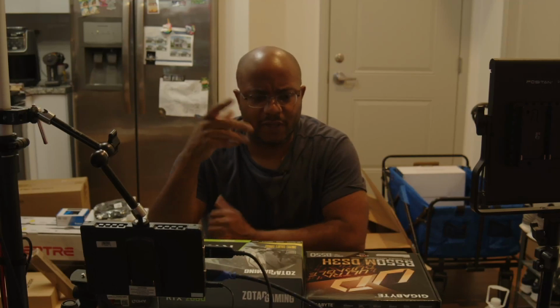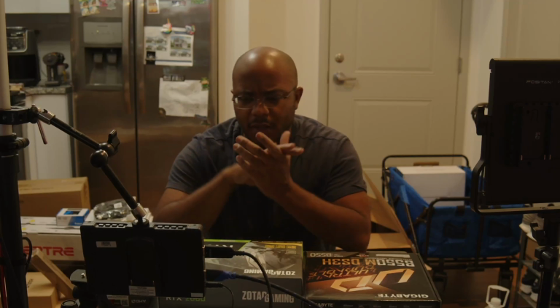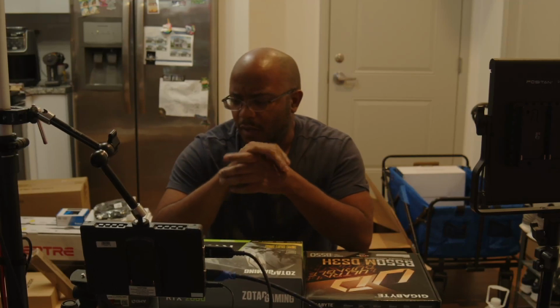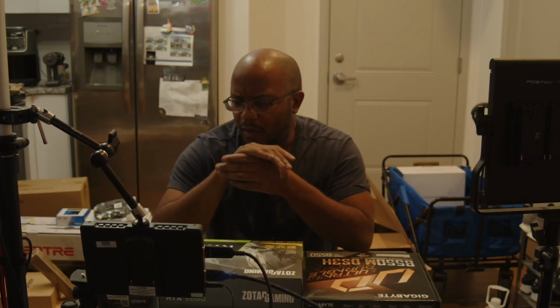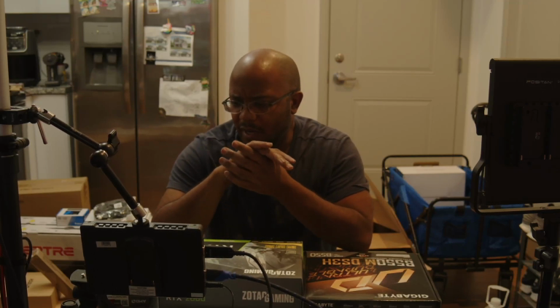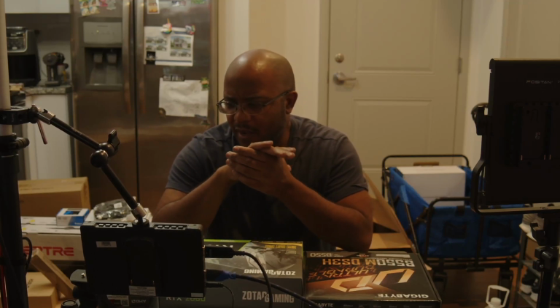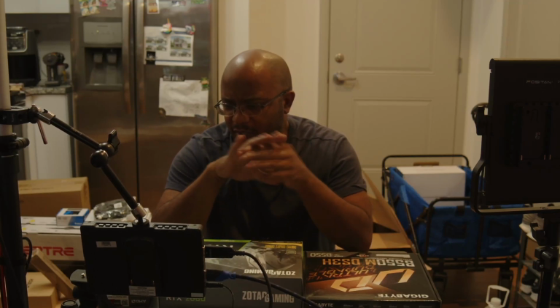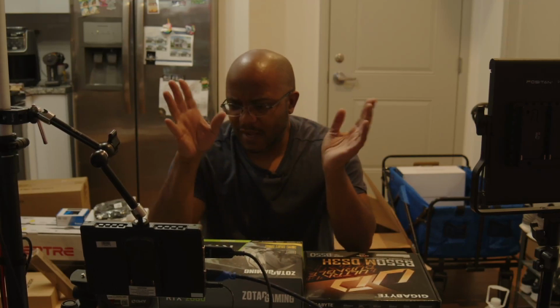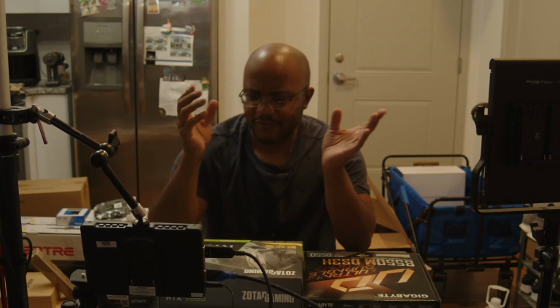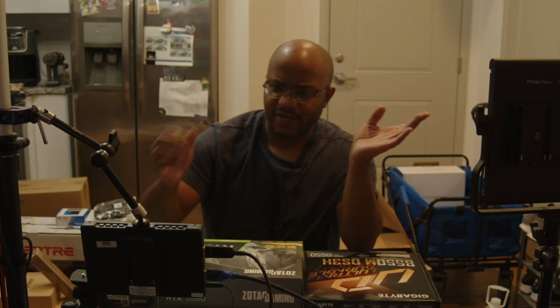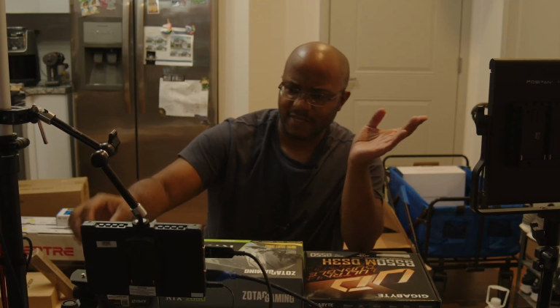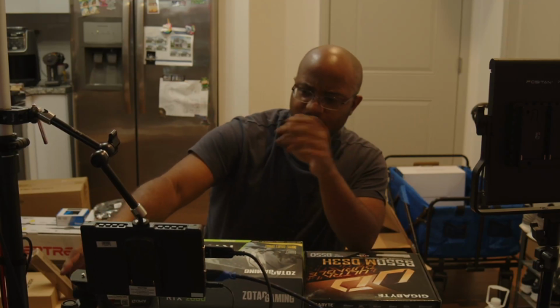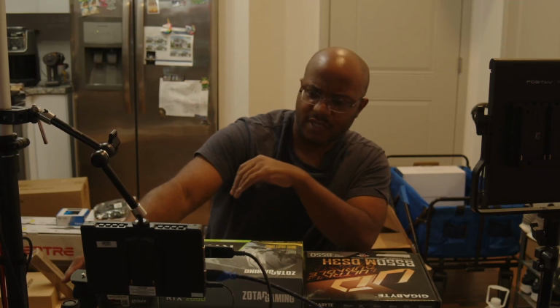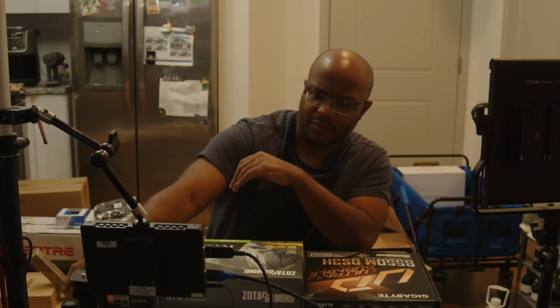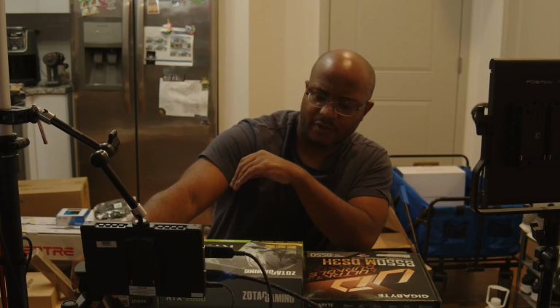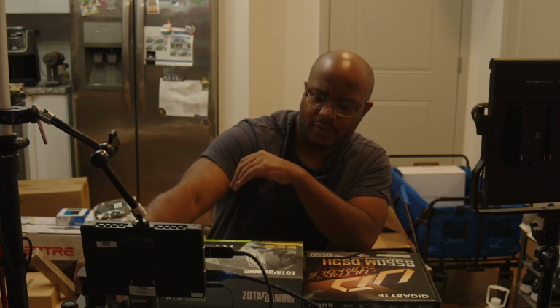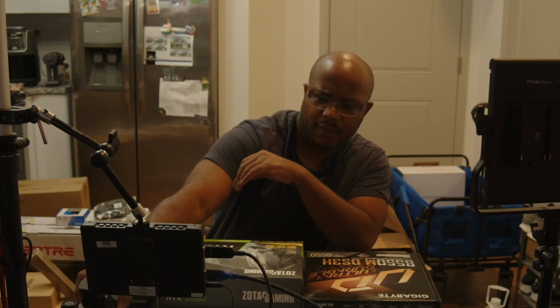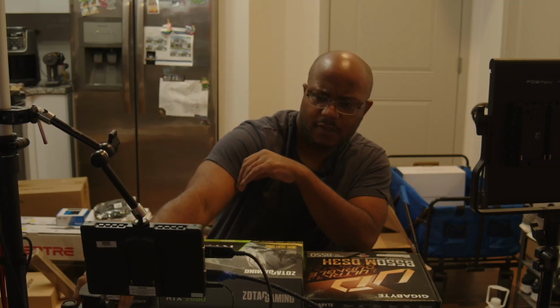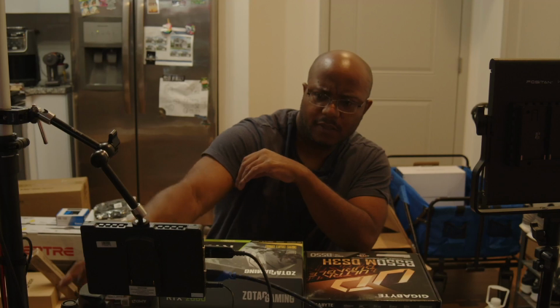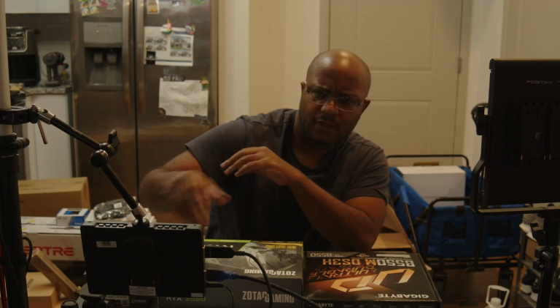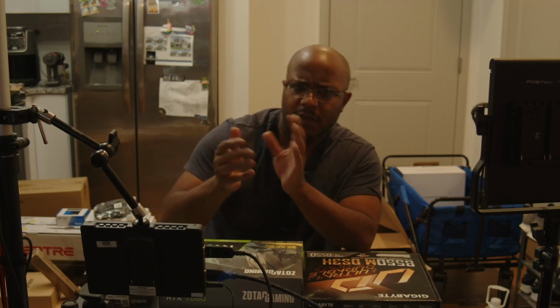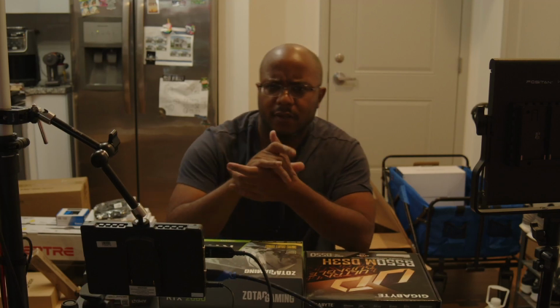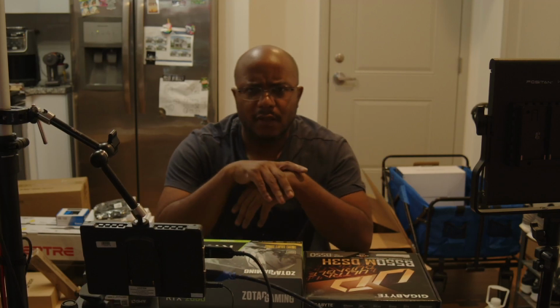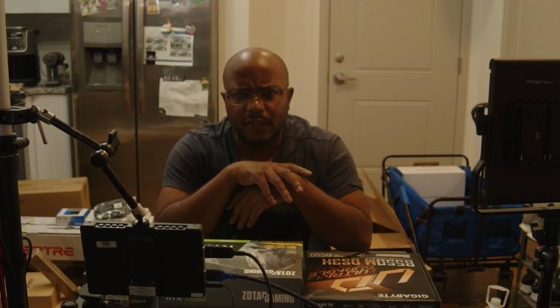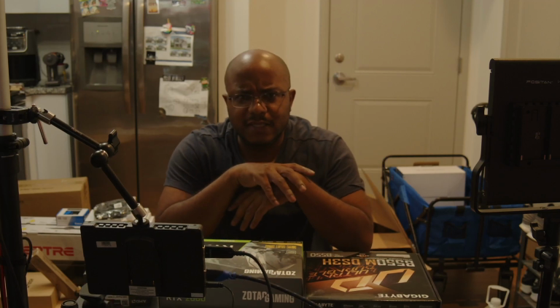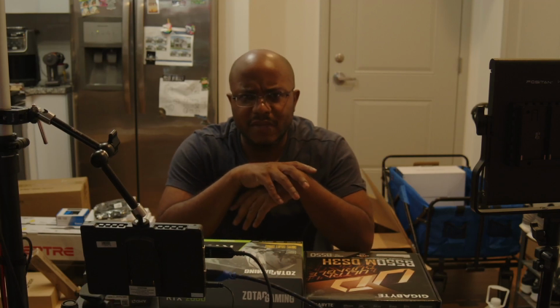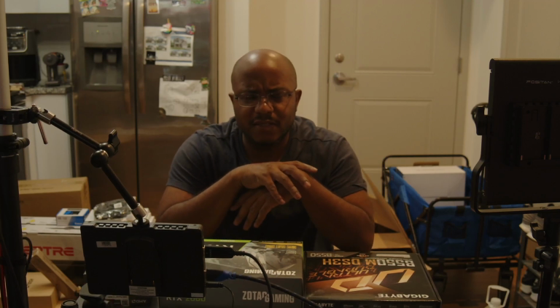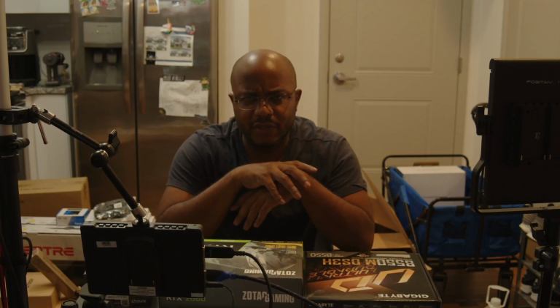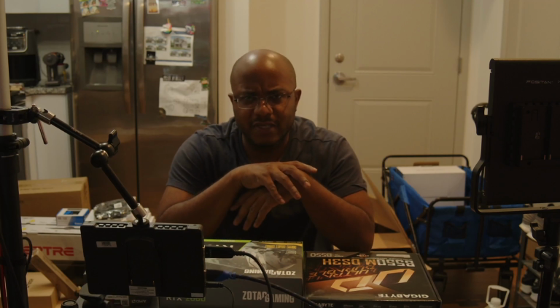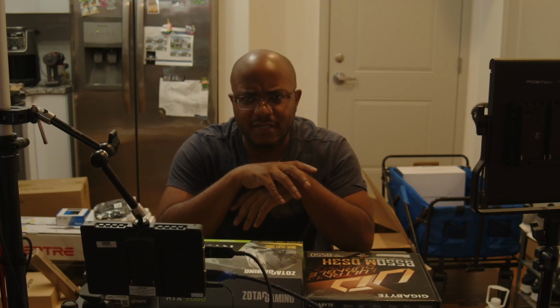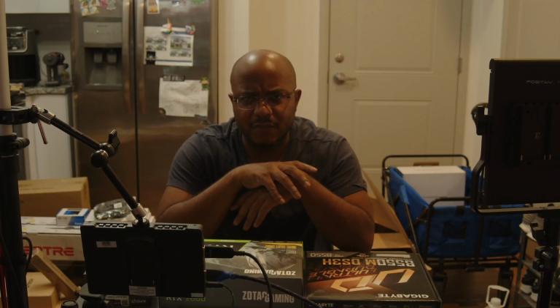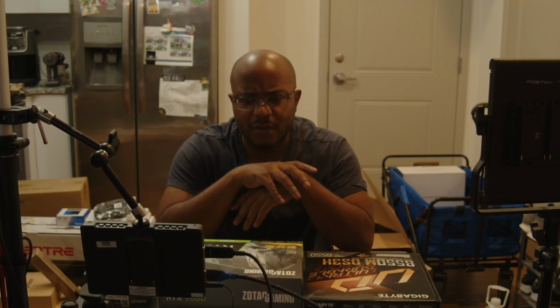Now that I have a nice little setup here, let's commence to build this system, shall we?